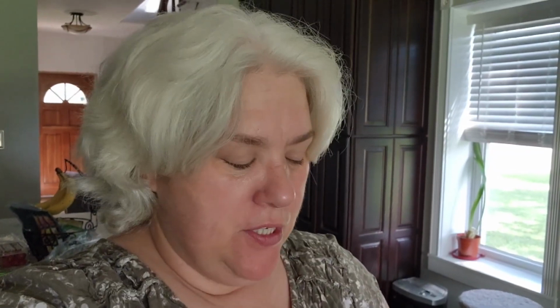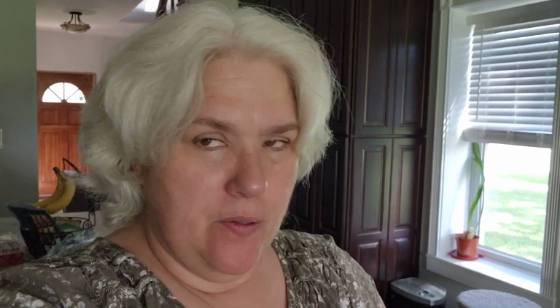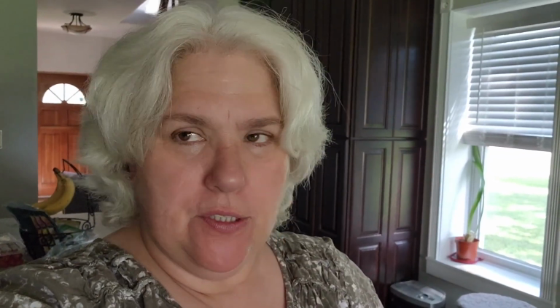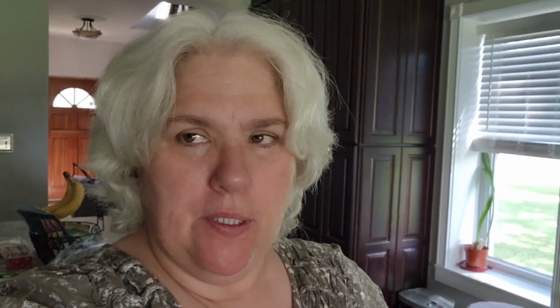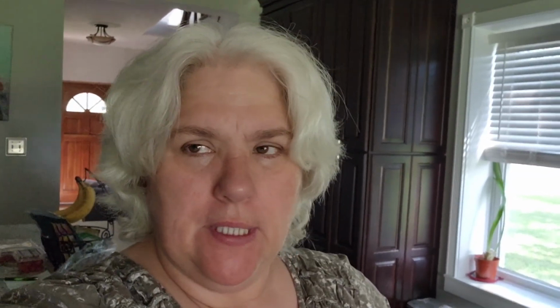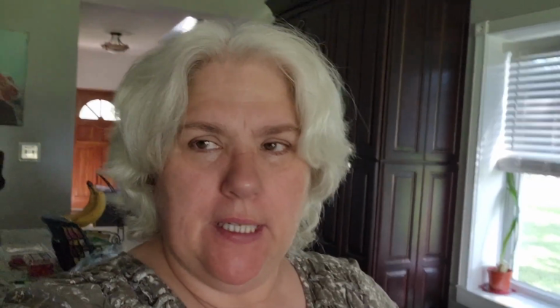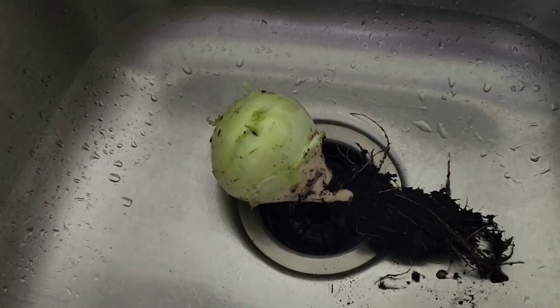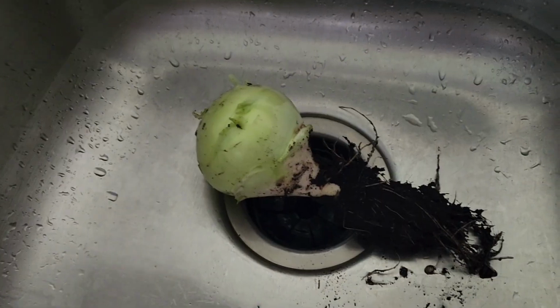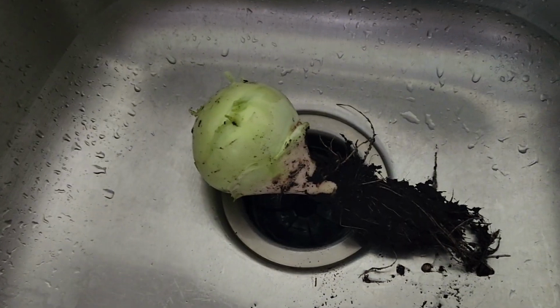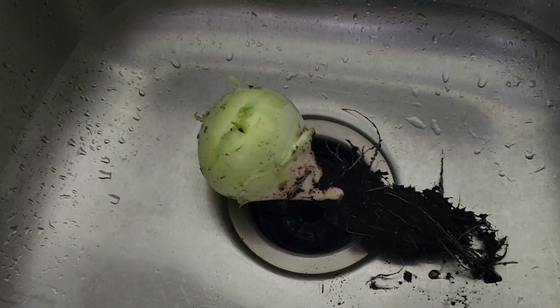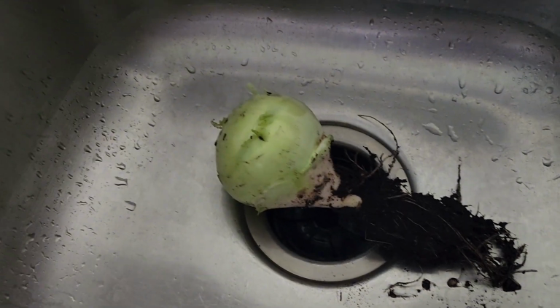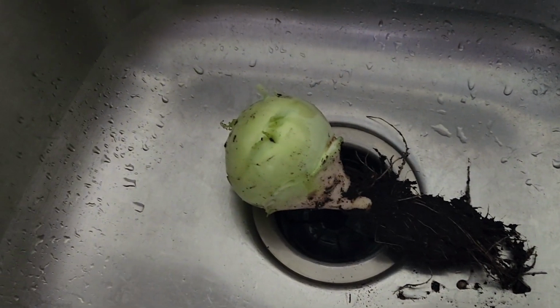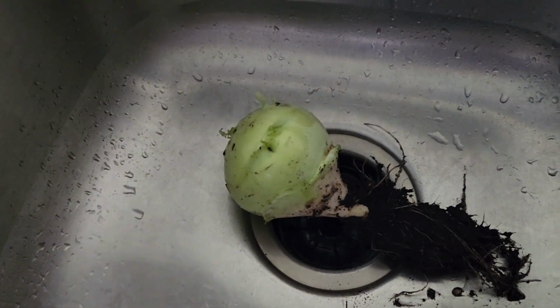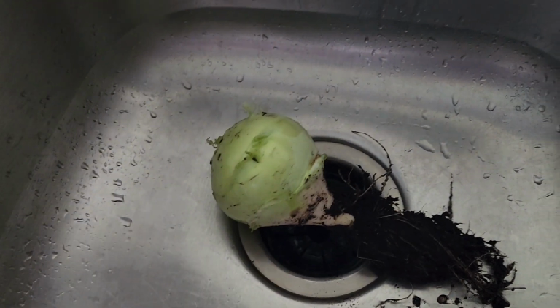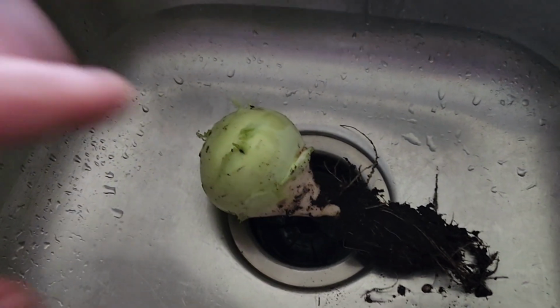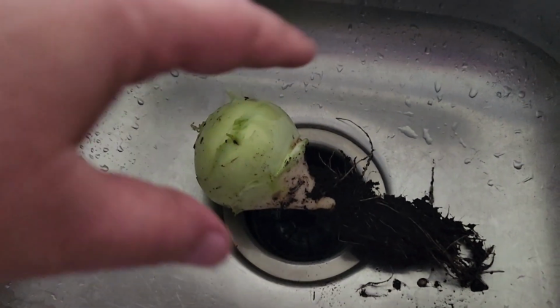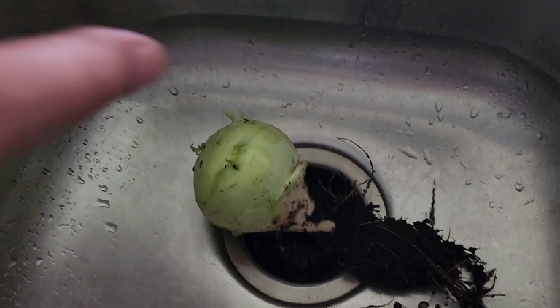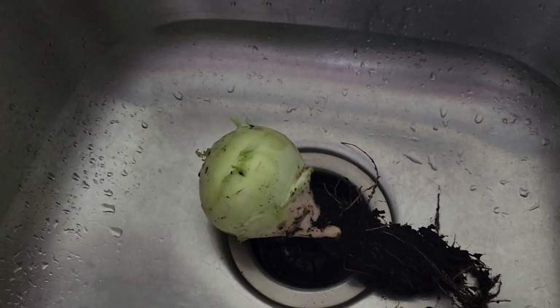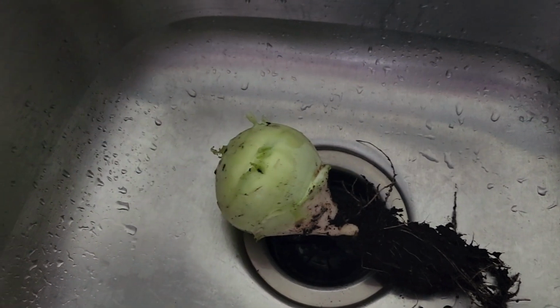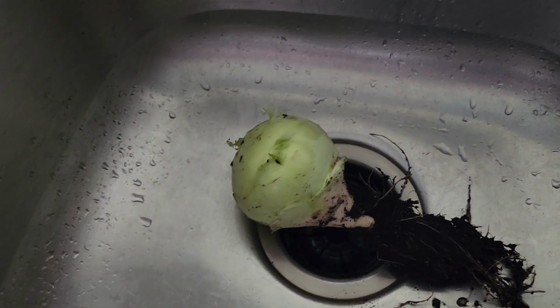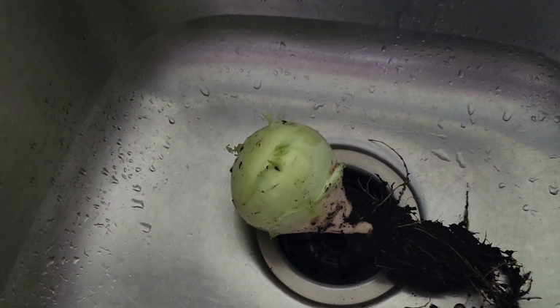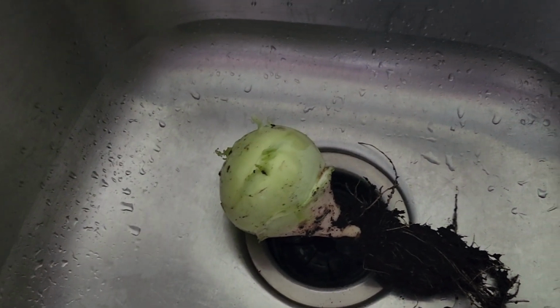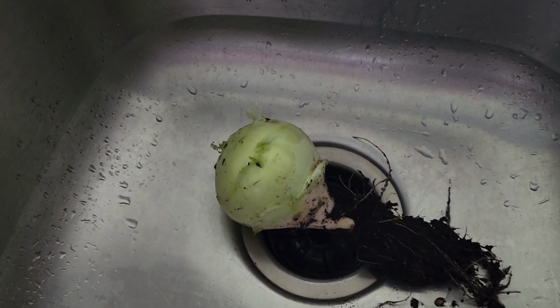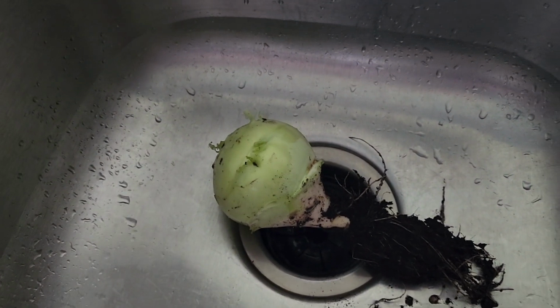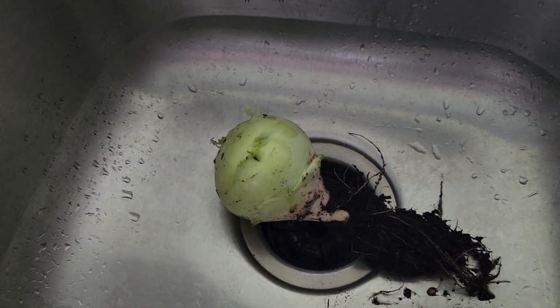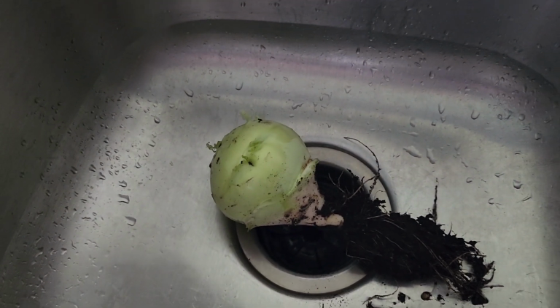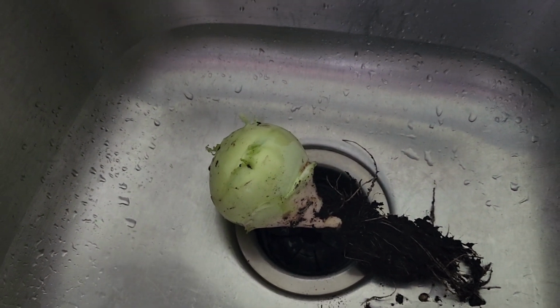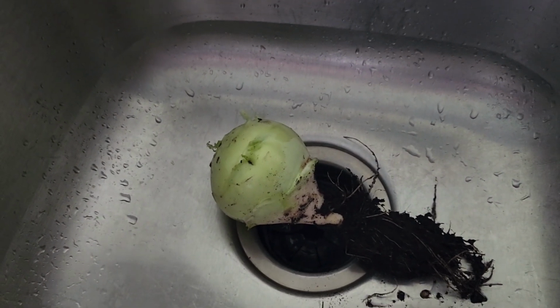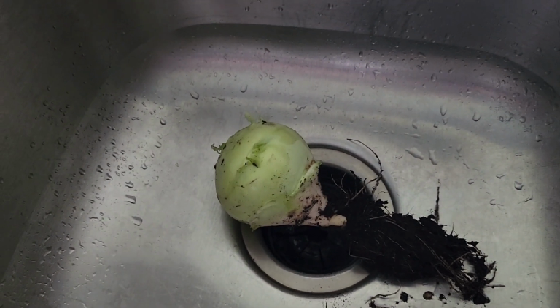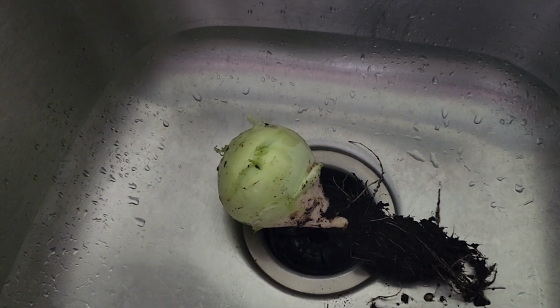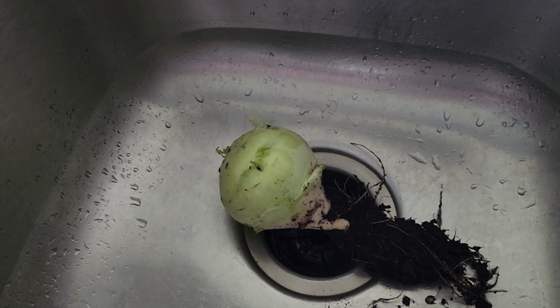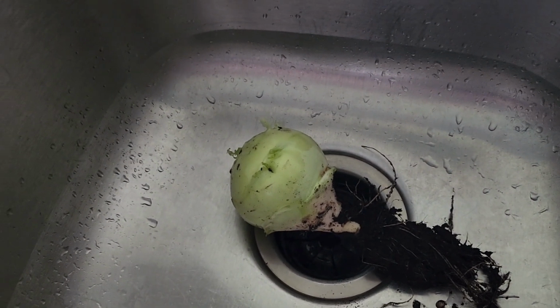So this is what it looks like. There it is — already stripped all the leaves off of it and everything. So I'm gonna clean it up, cut it up and see what I think.